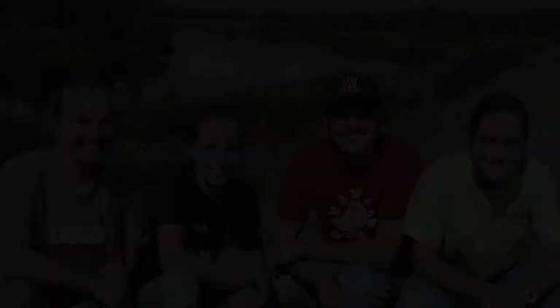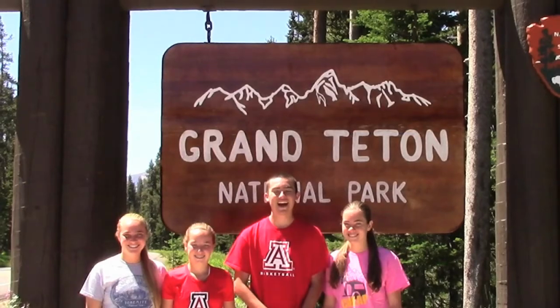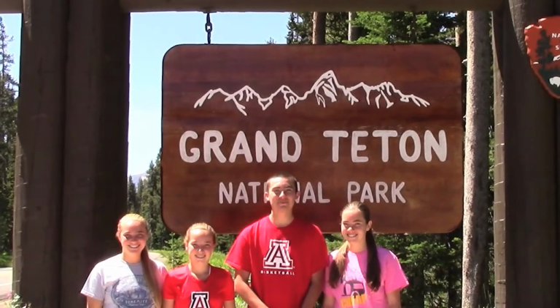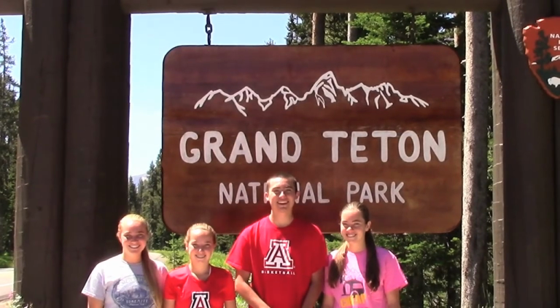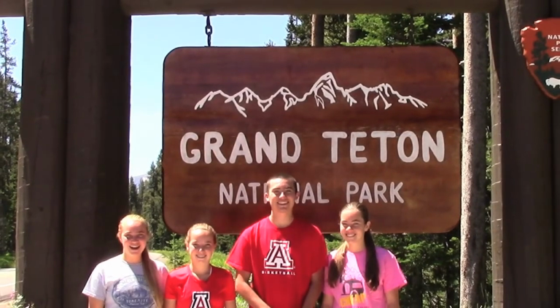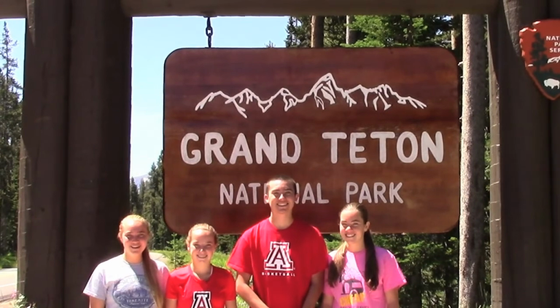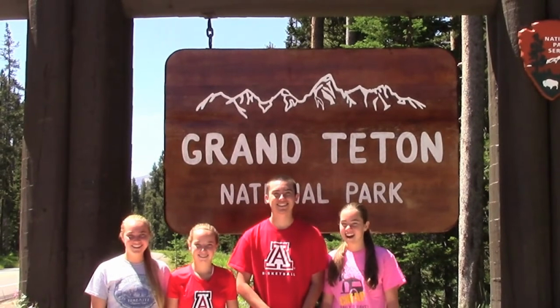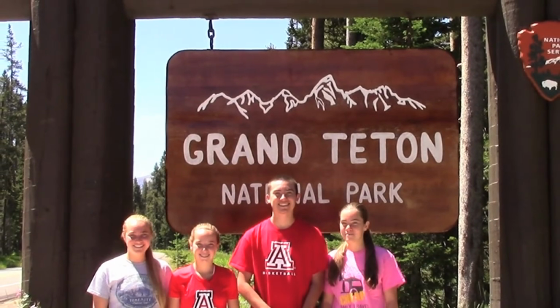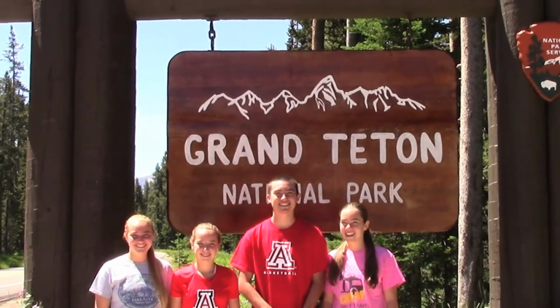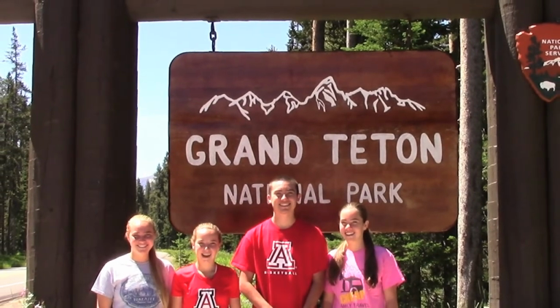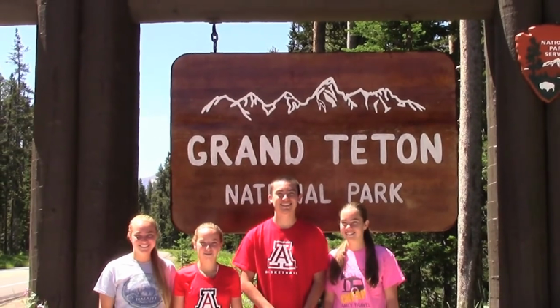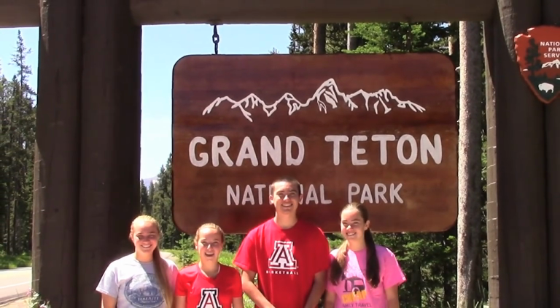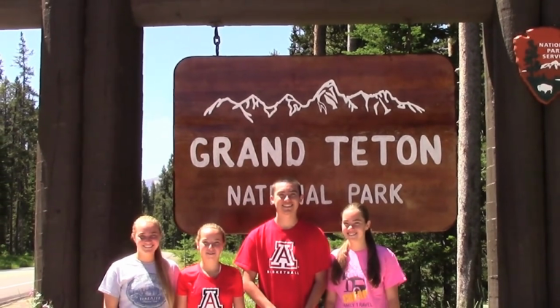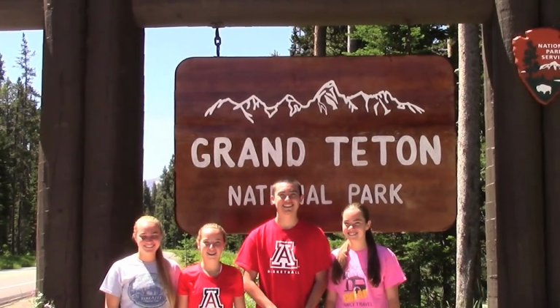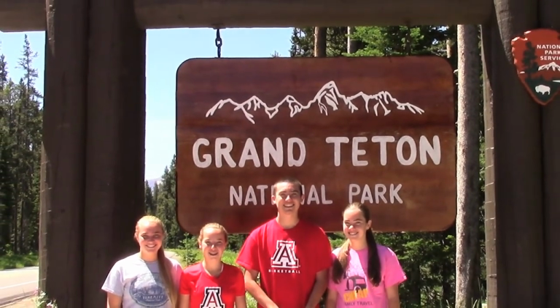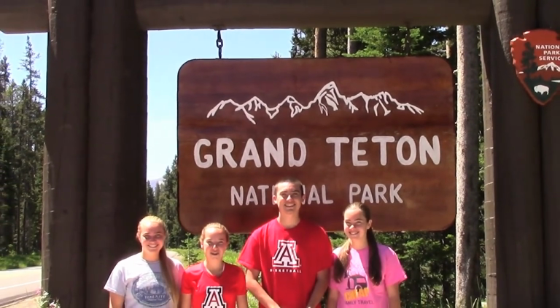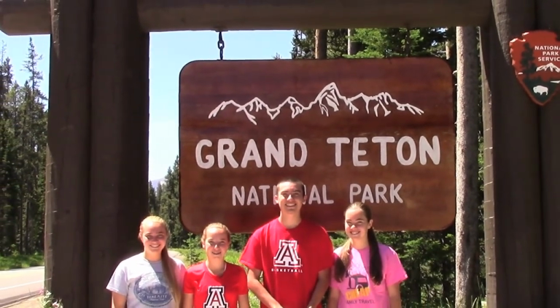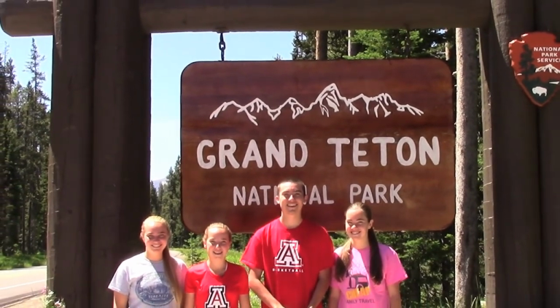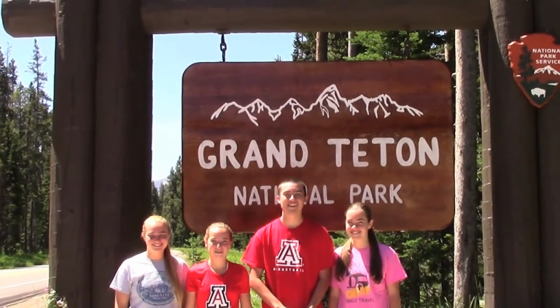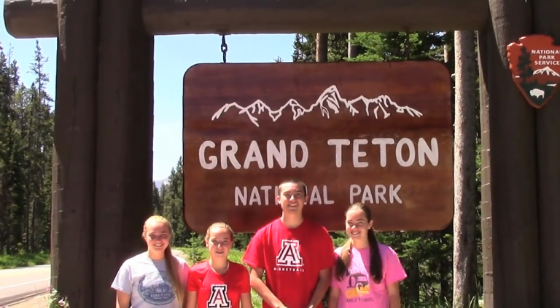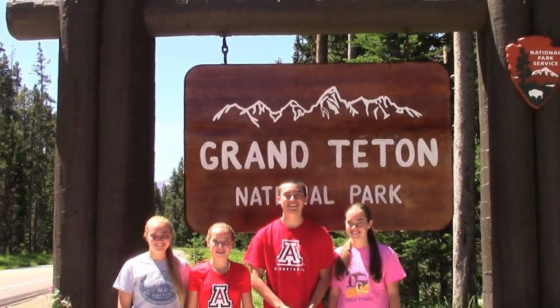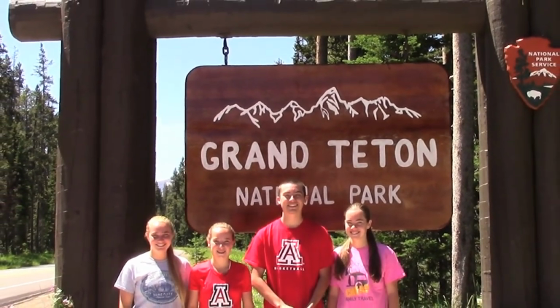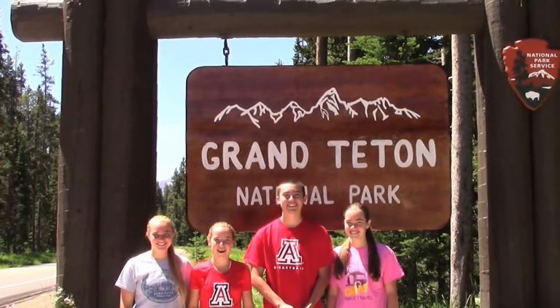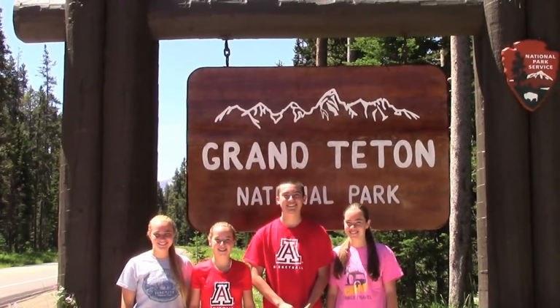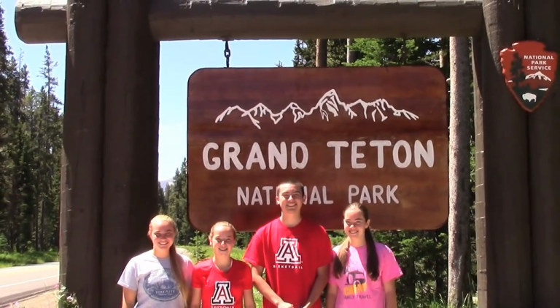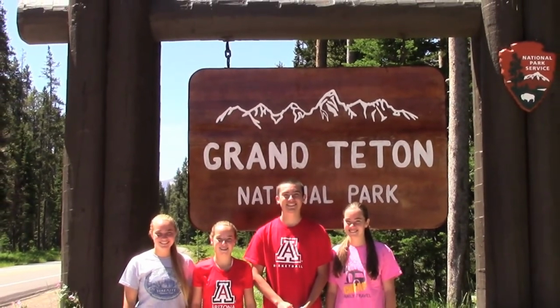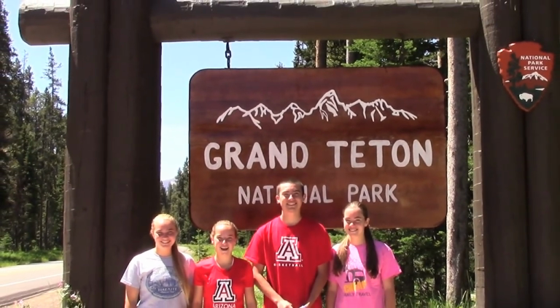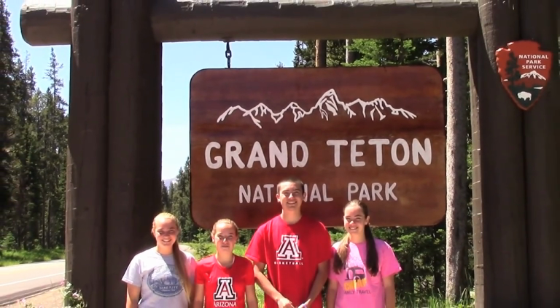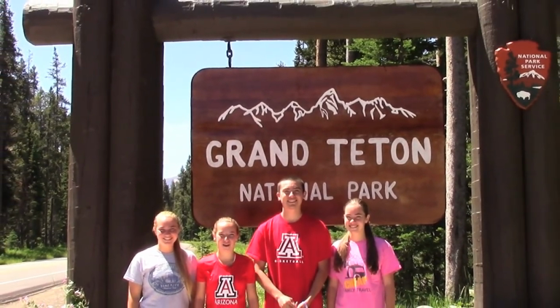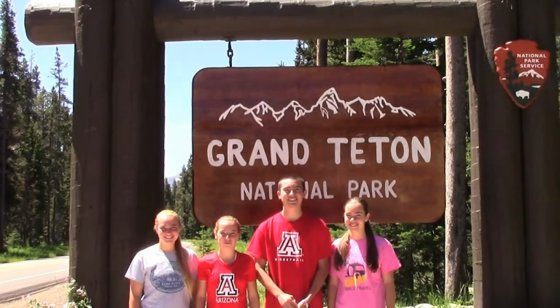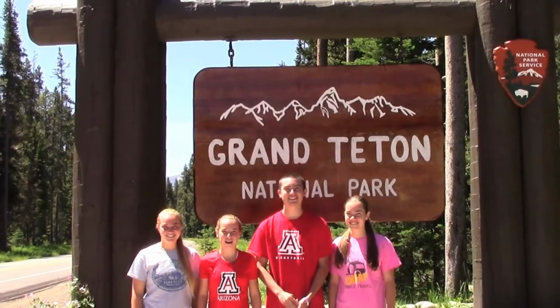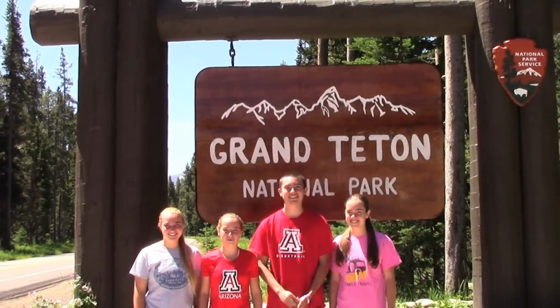Hi, I'm Nick. I'm Regan. I'm Maggie. I'm Kate. We're a Cheat Family and today we're visiting Grand Tetons National Park in Wyoming.